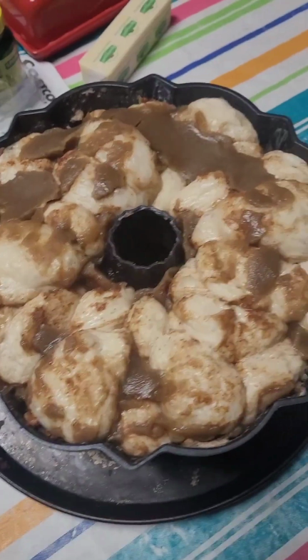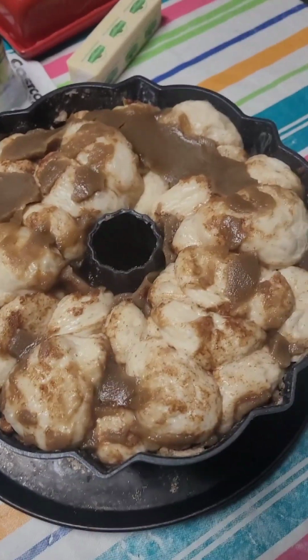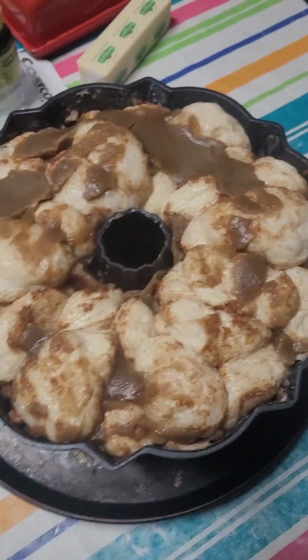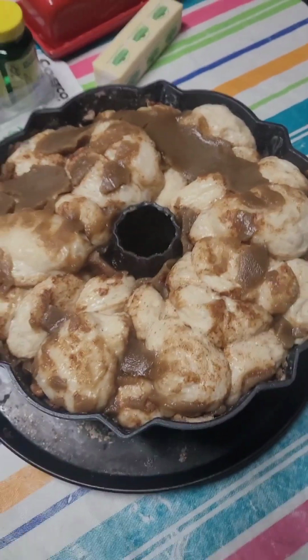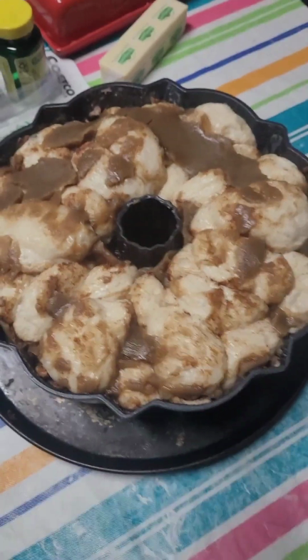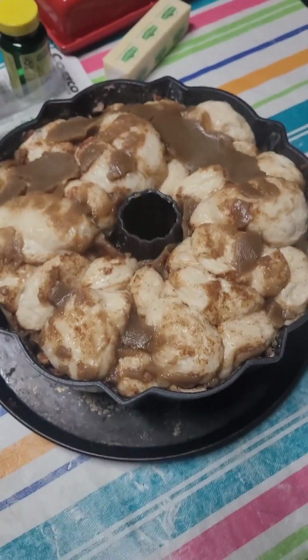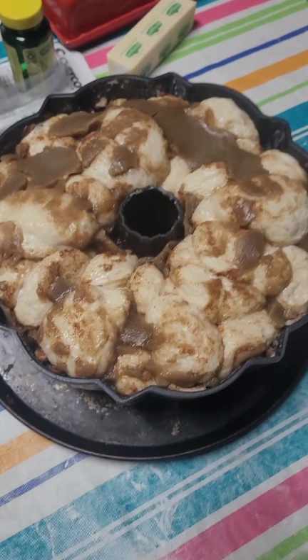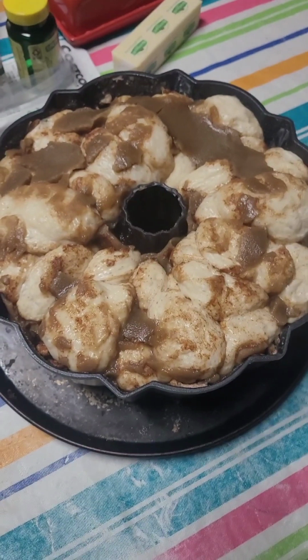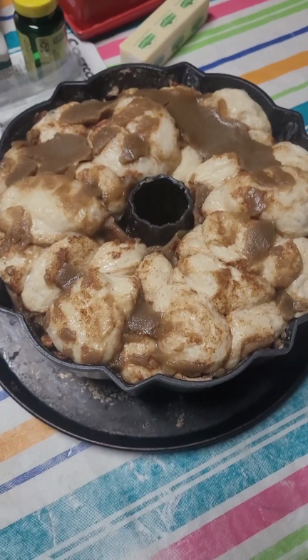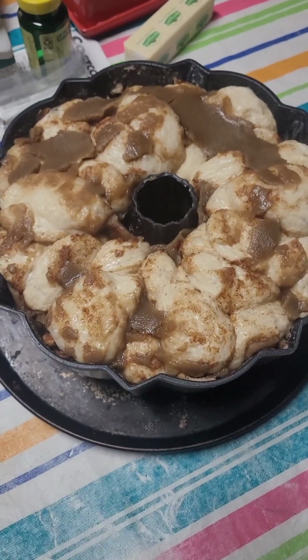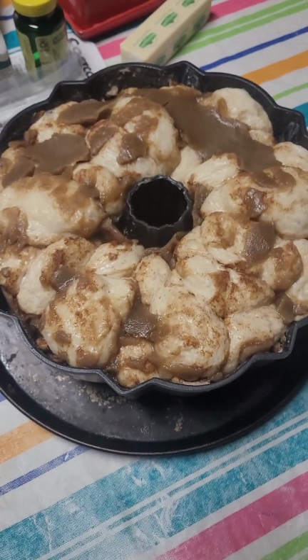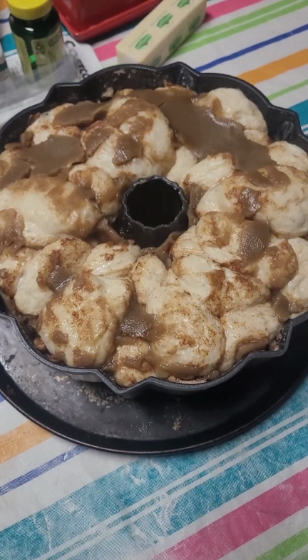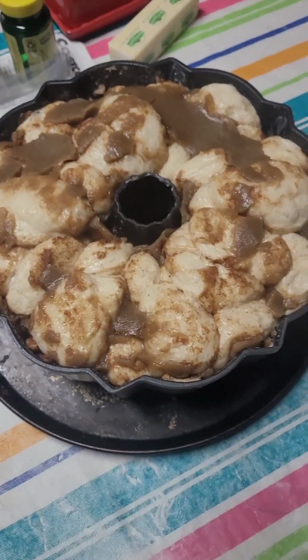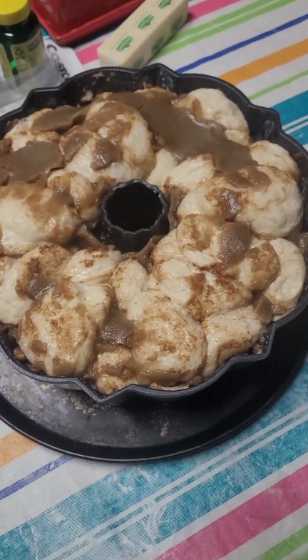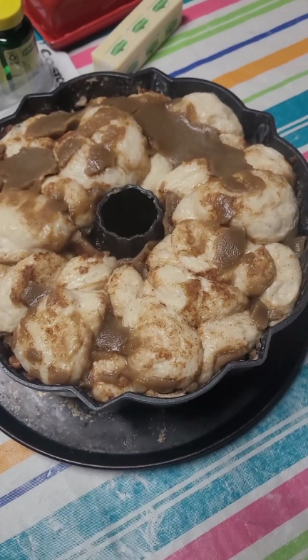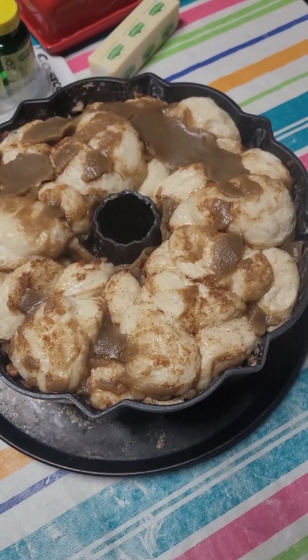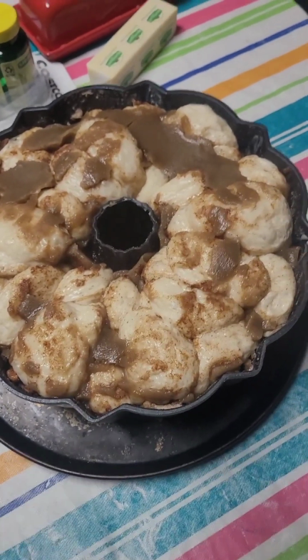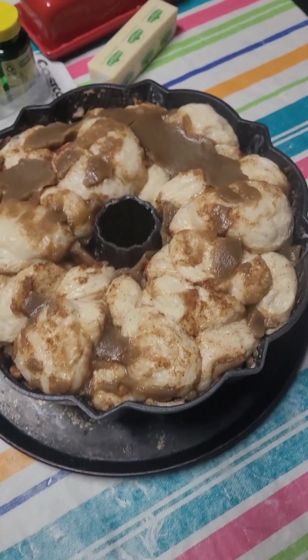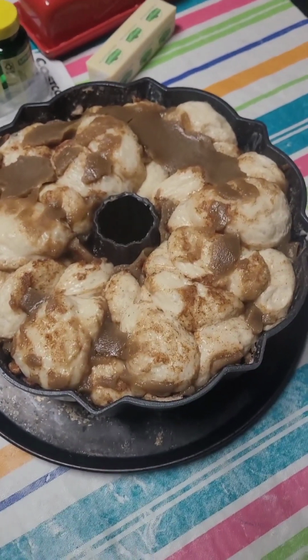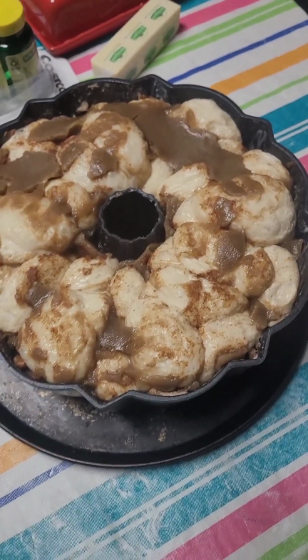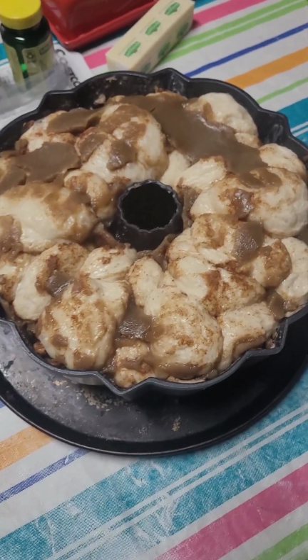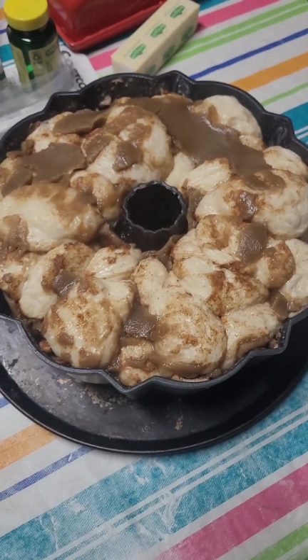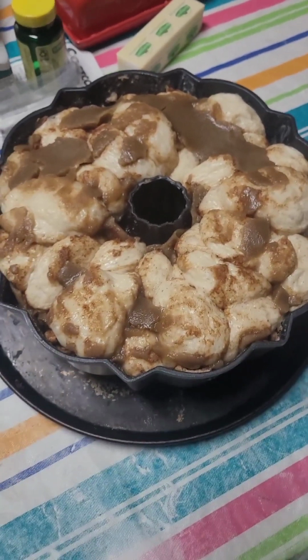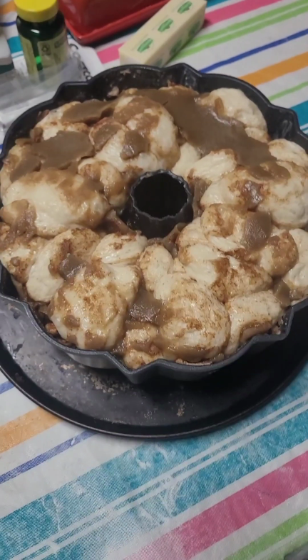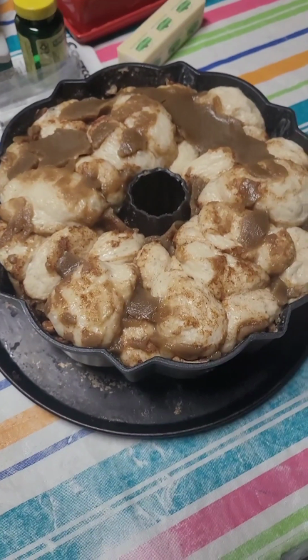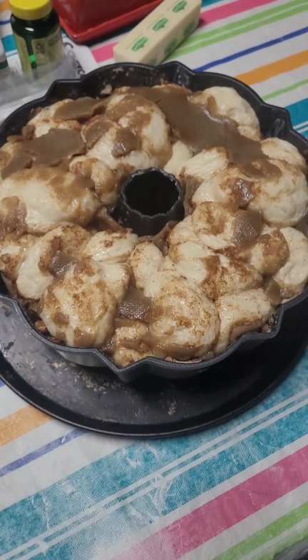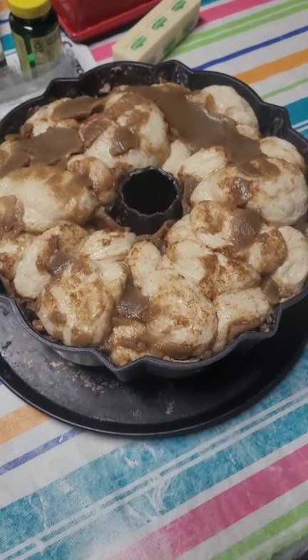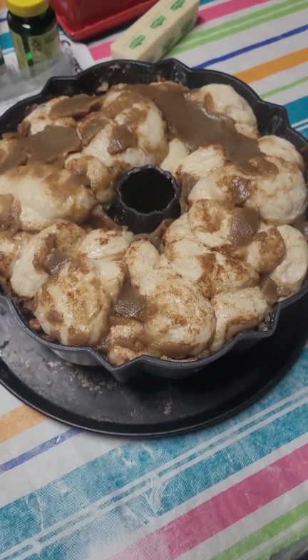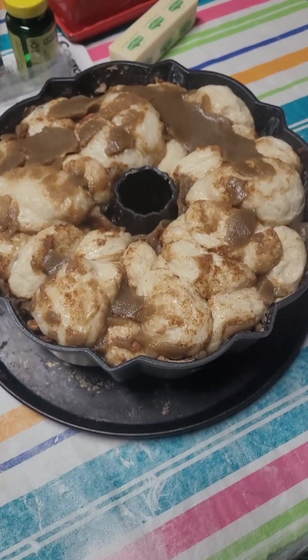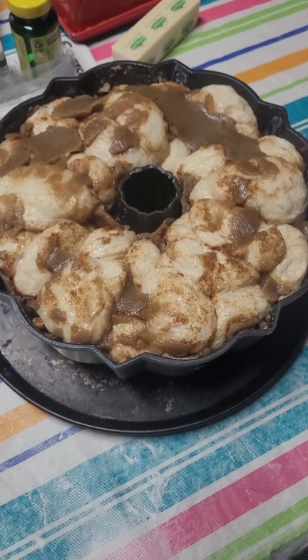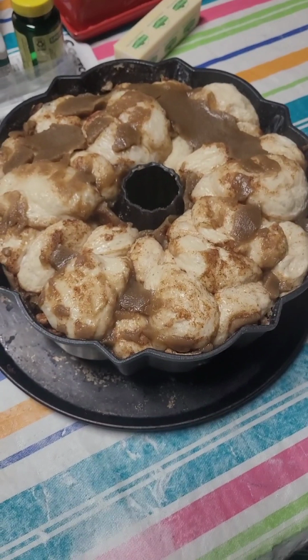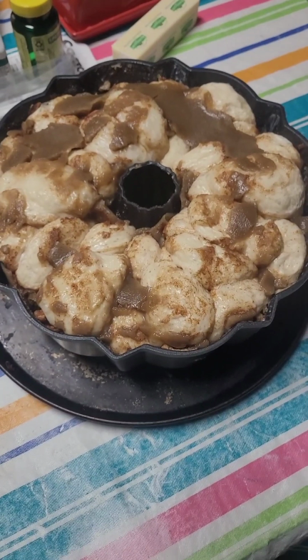Okay everybody, so here you are in the morning. You can see that the dough has risen. Now we're gonna put it in the oven on 350 for 30 to 40 minutes.